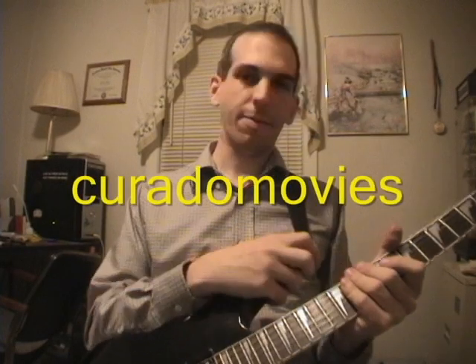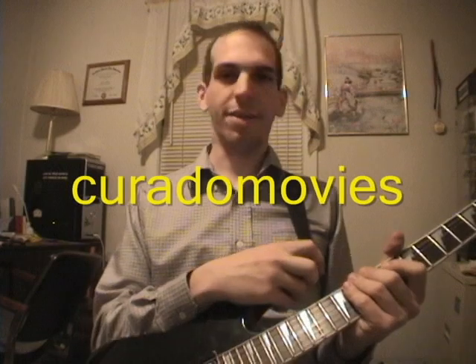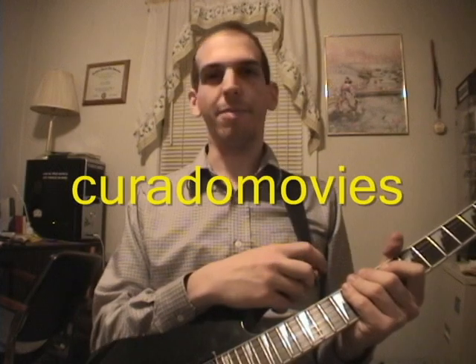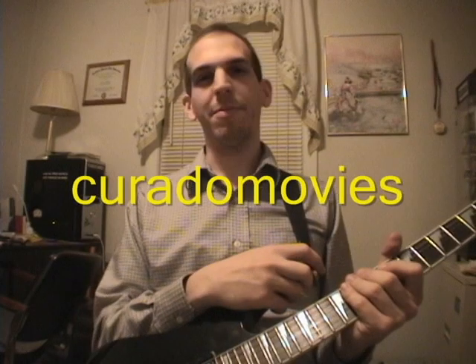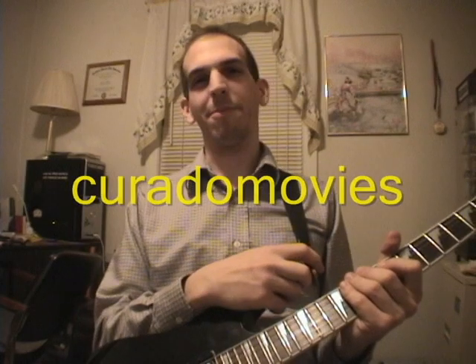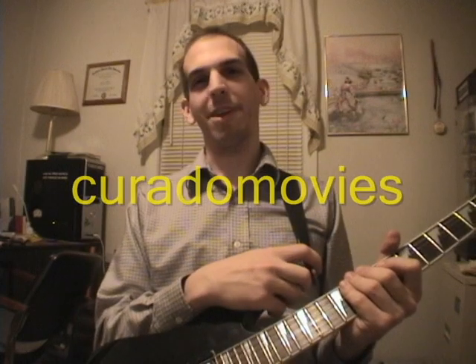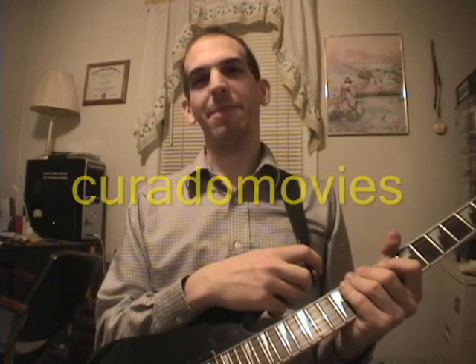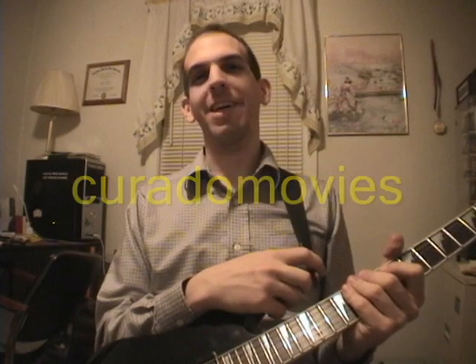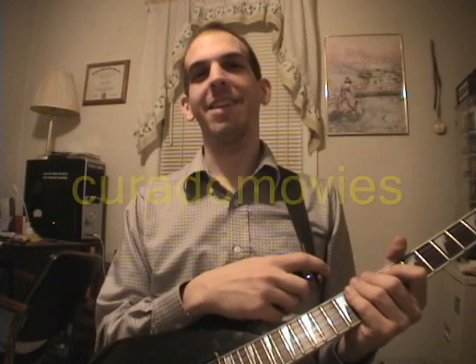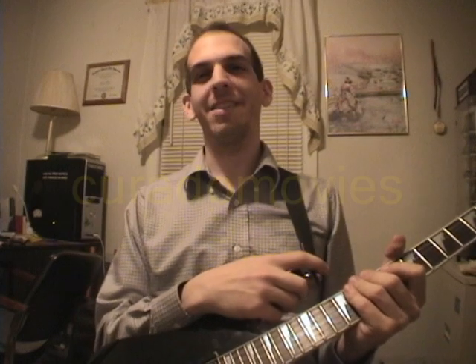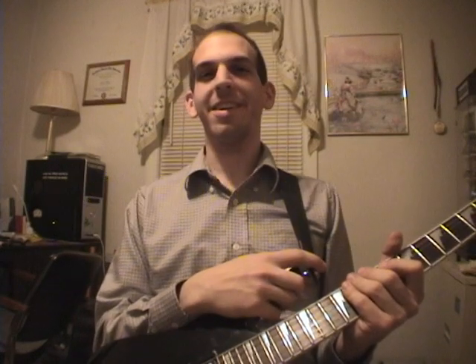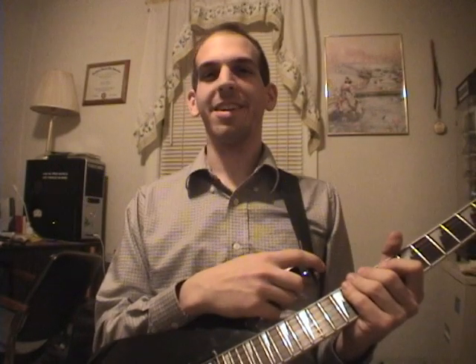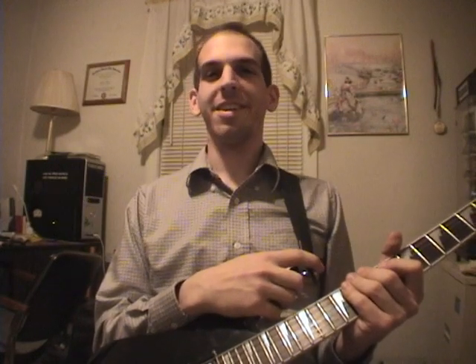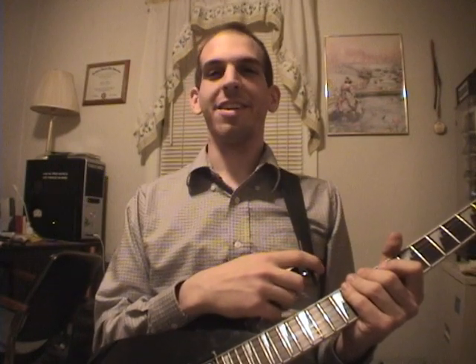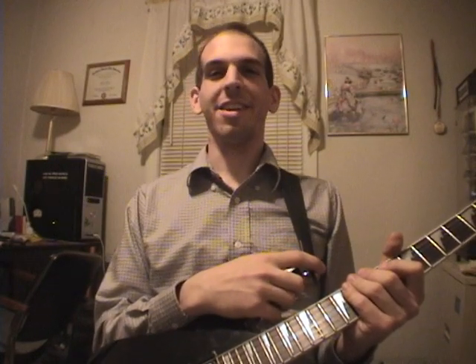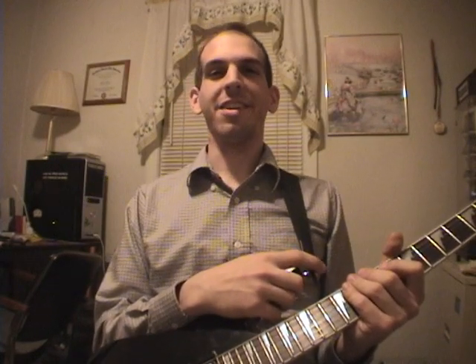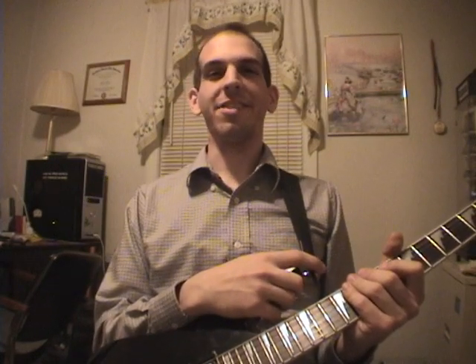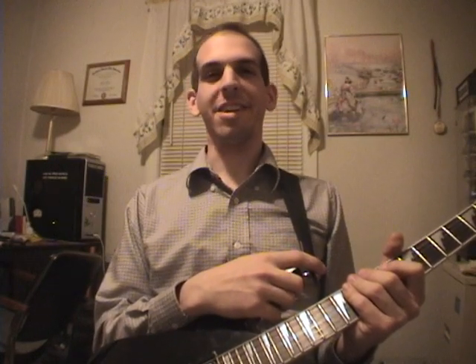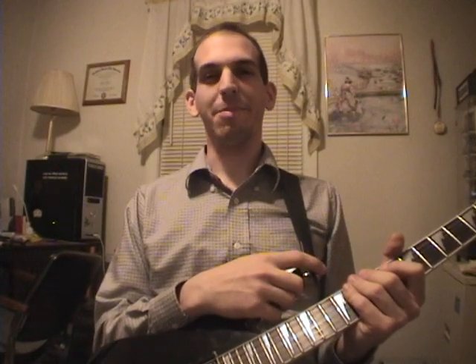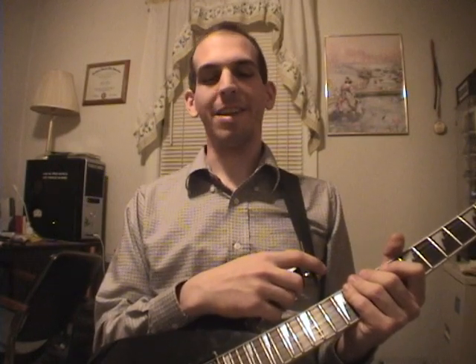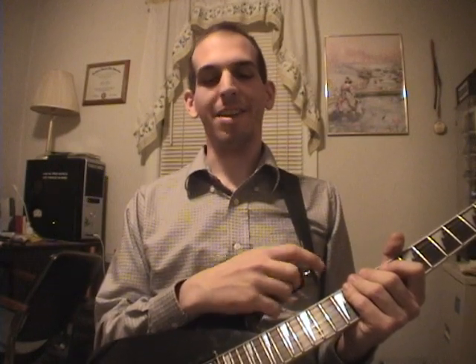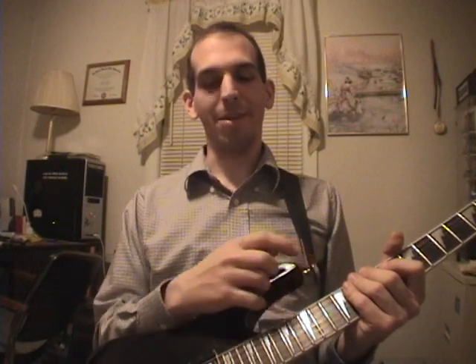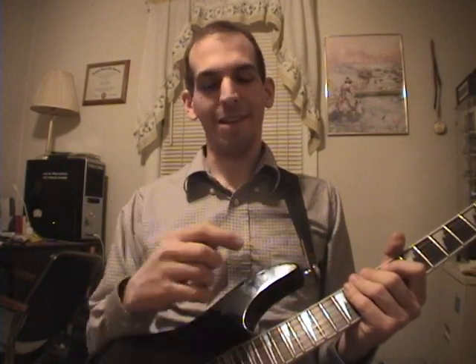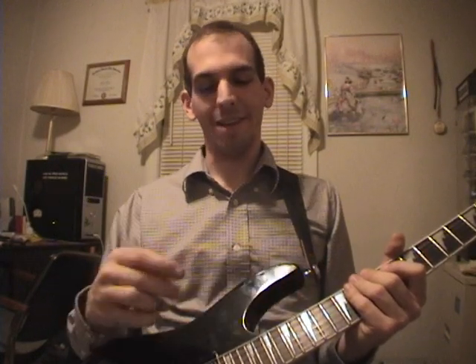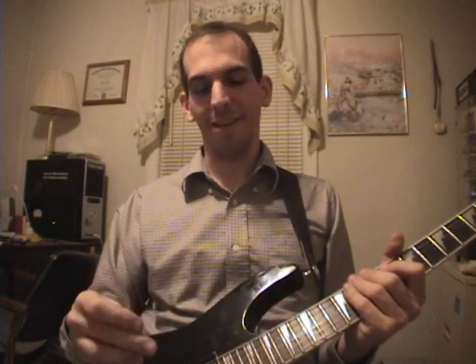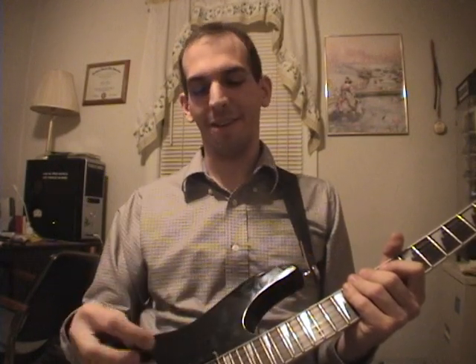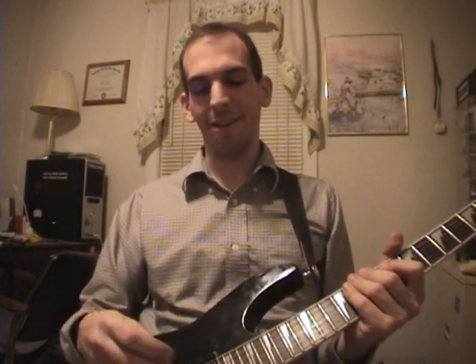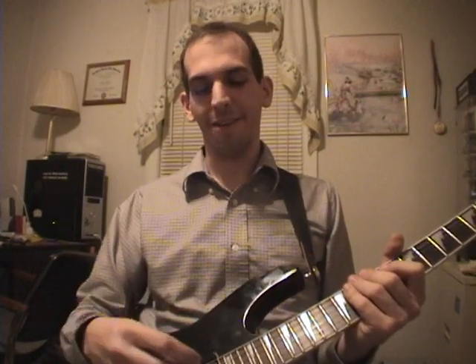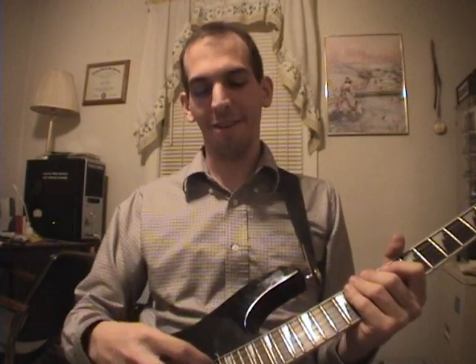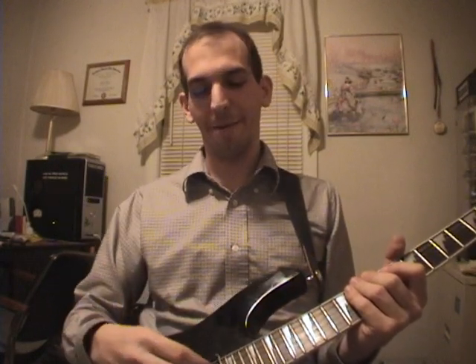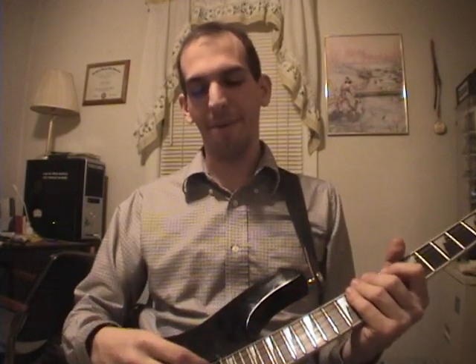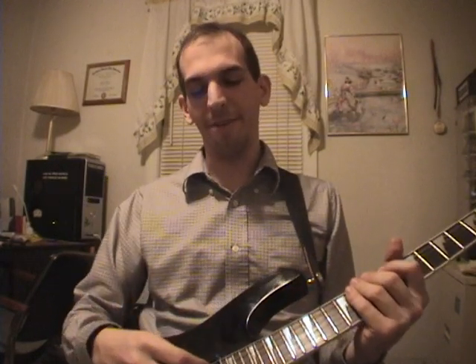What's up? I'm some random guy on the internet, and I'm going to try and explain how to play the Hysteria solo by Muse.